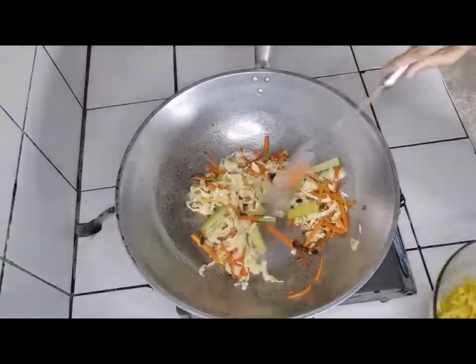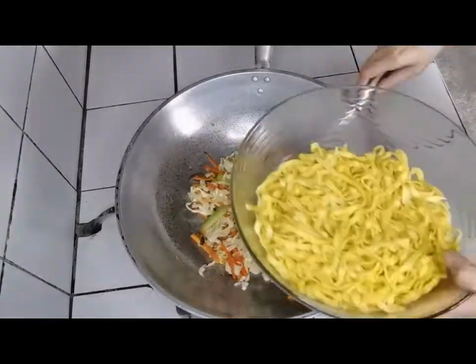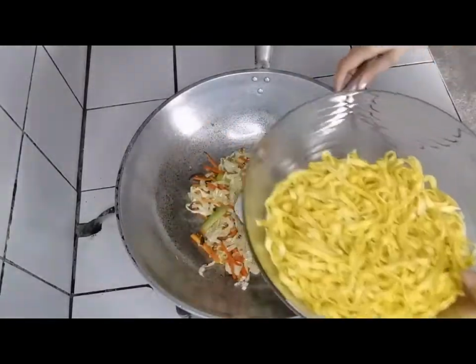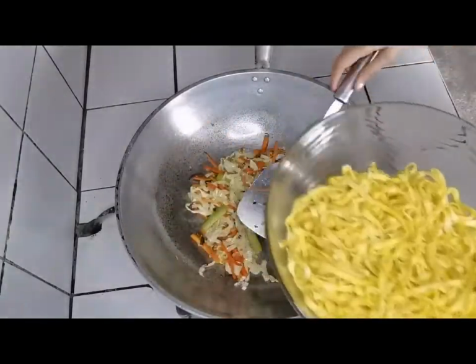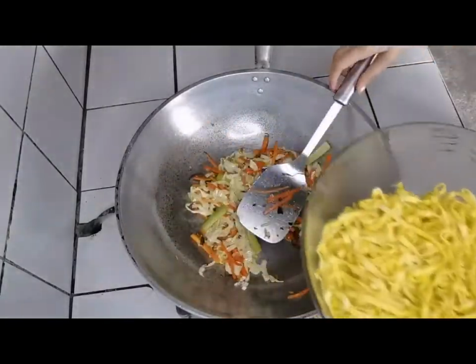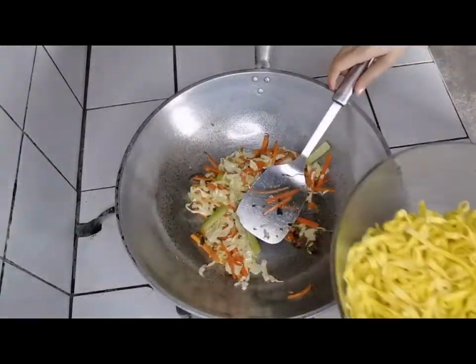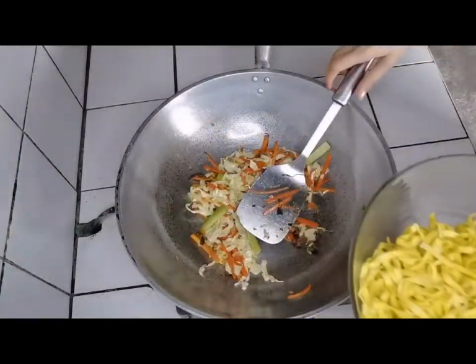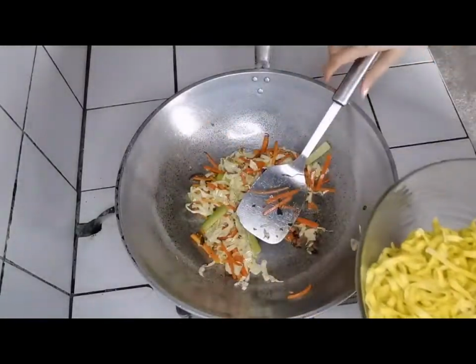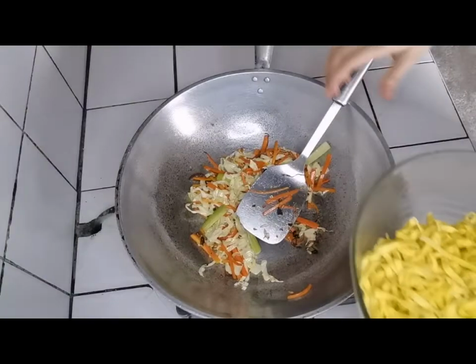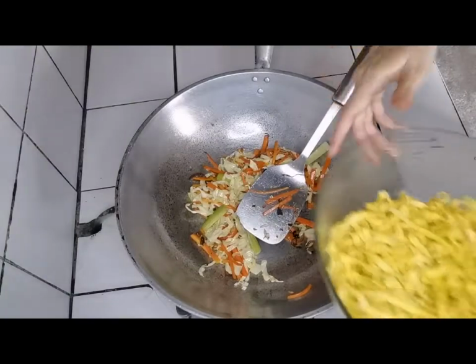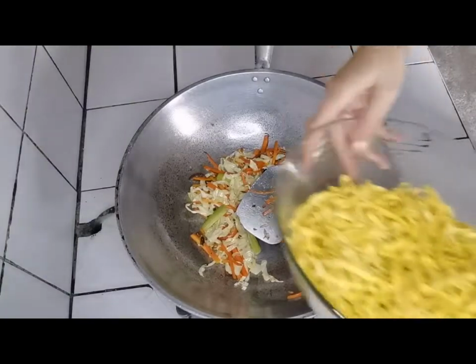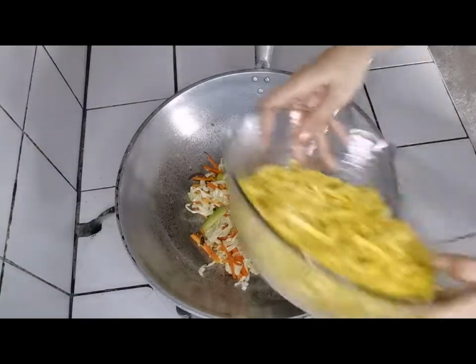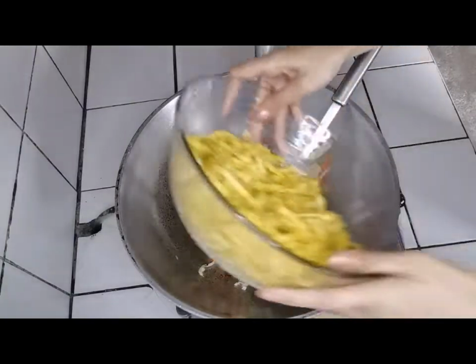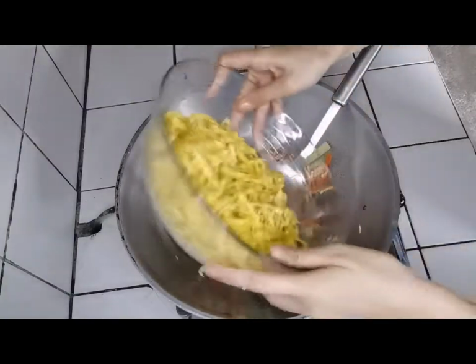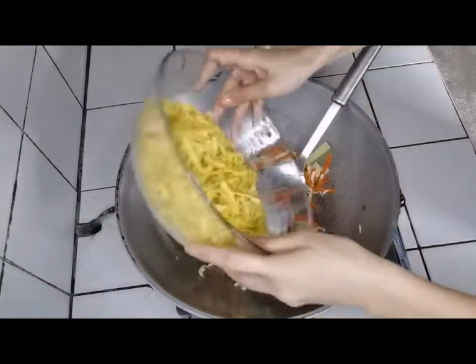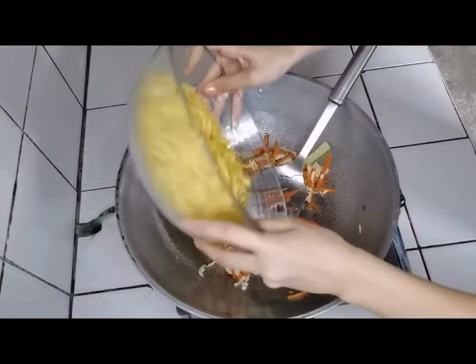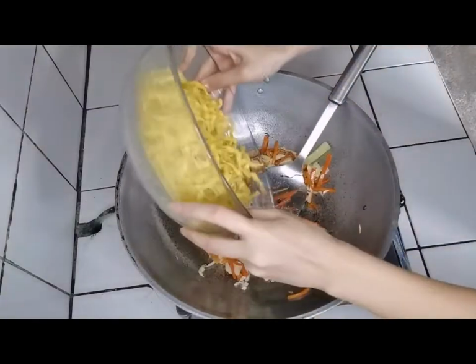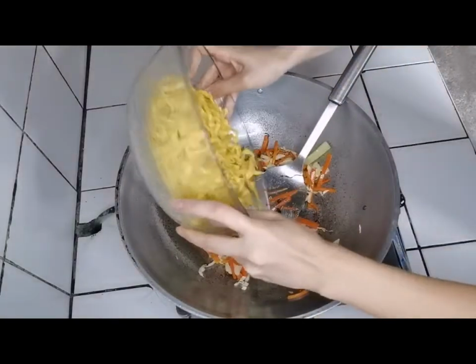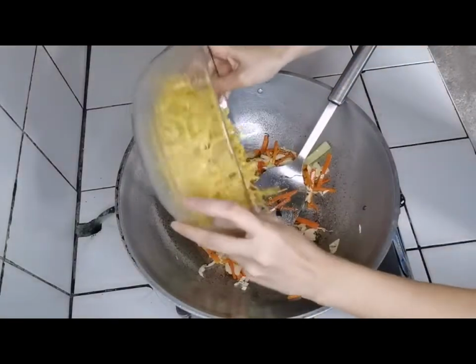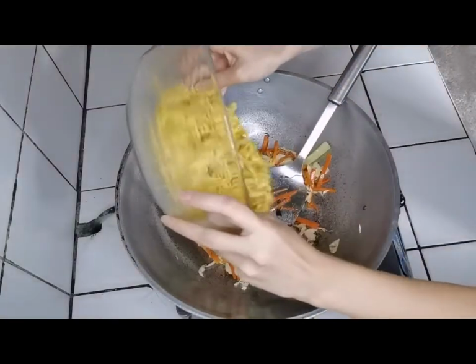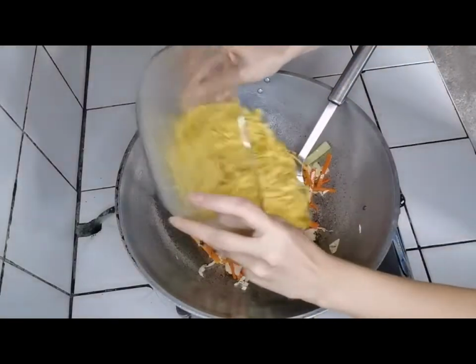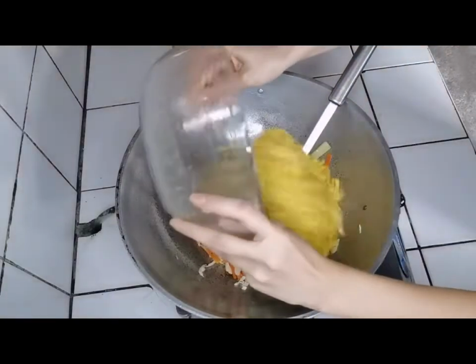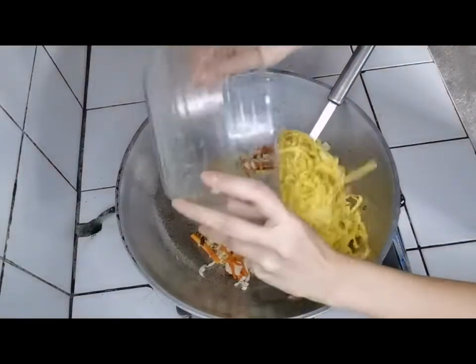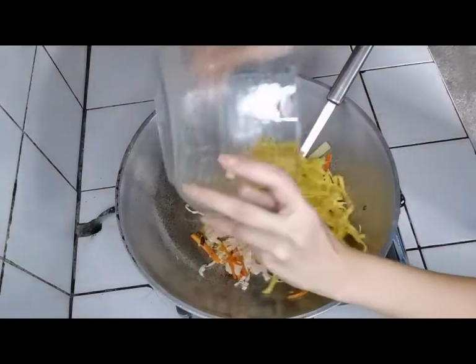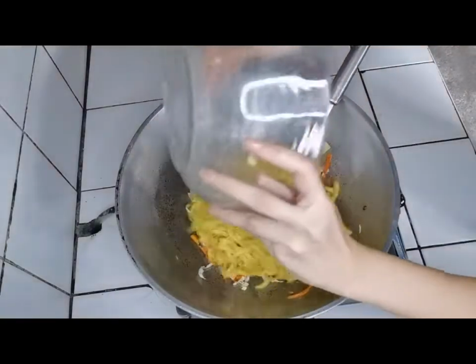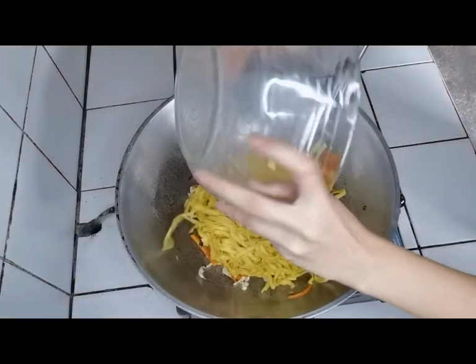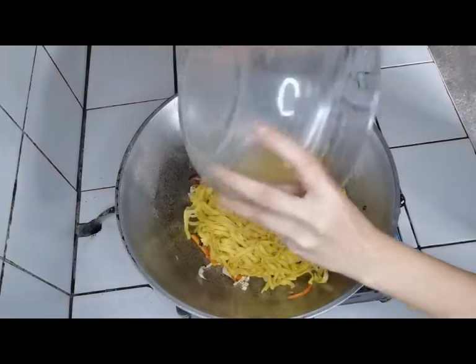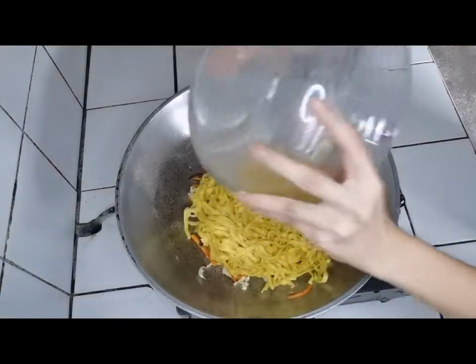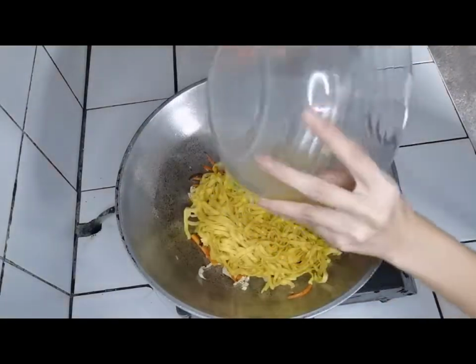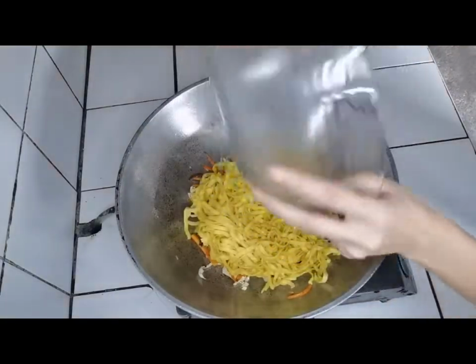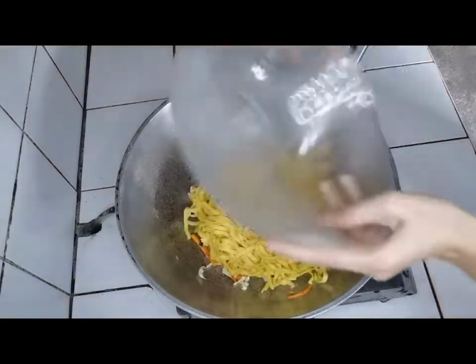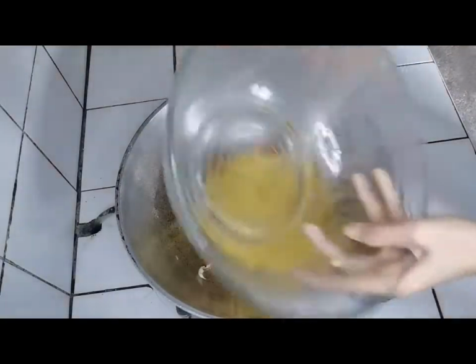And this is it! Add the noodles to the pan. Toss to combine.